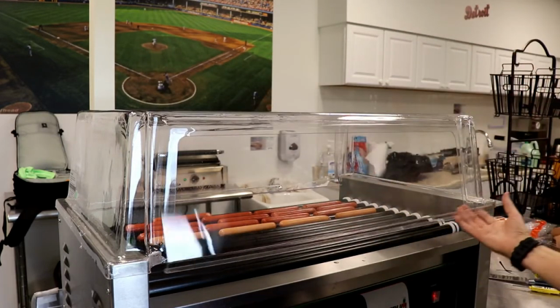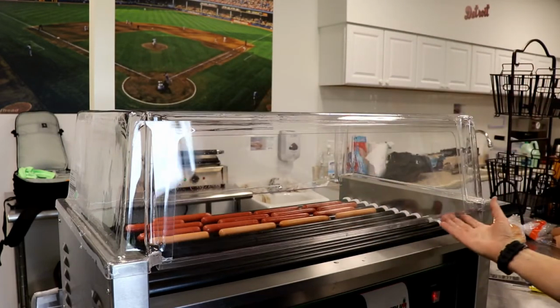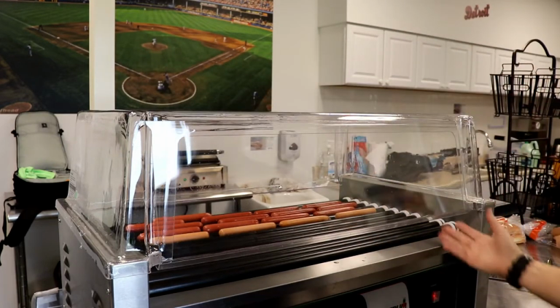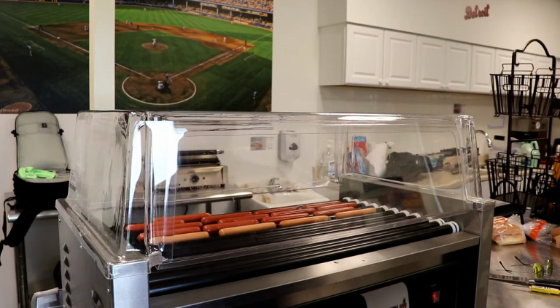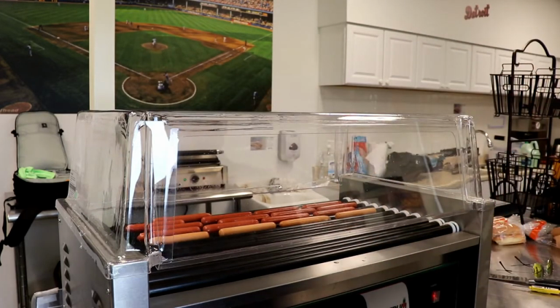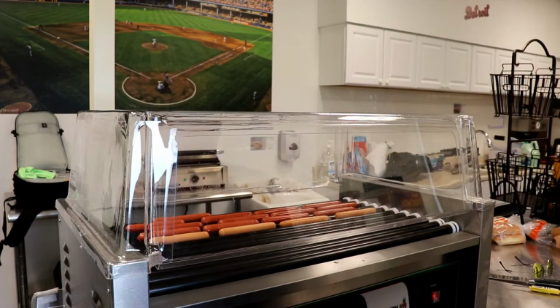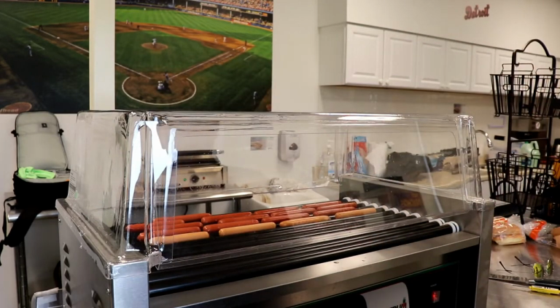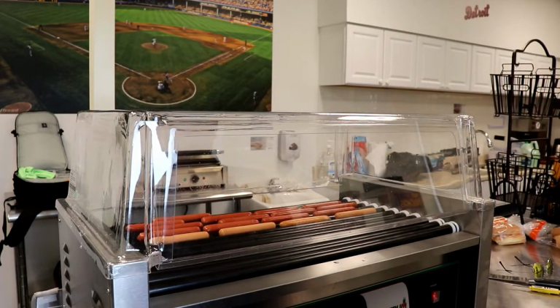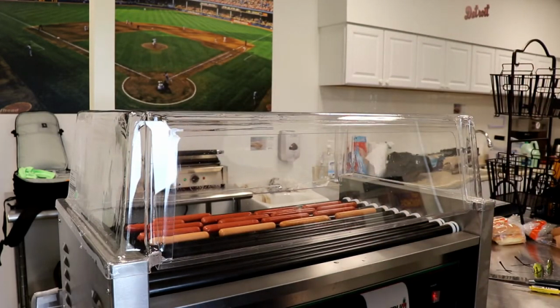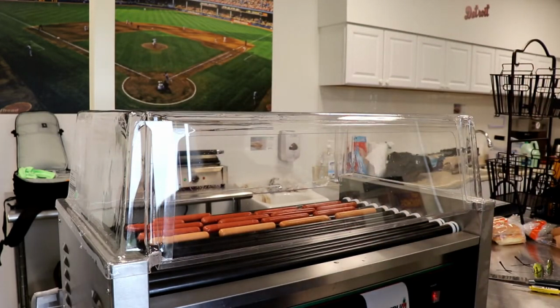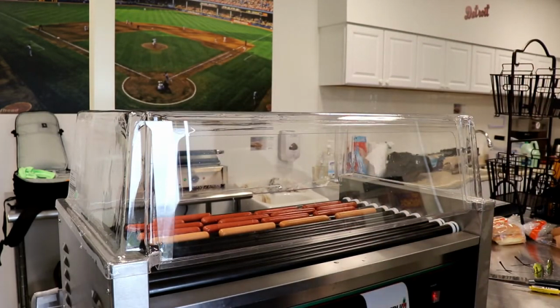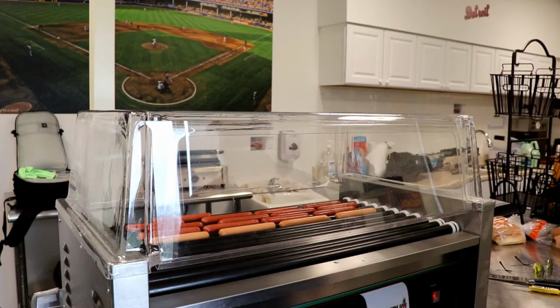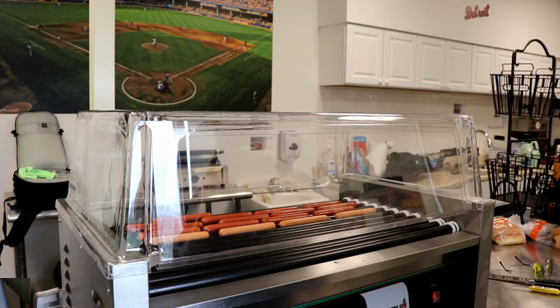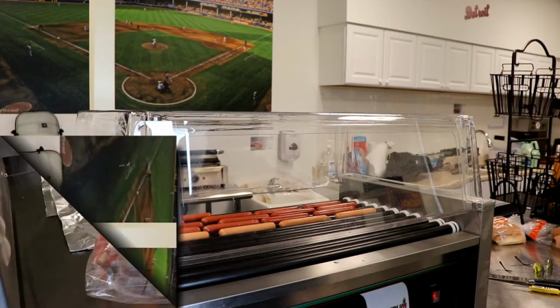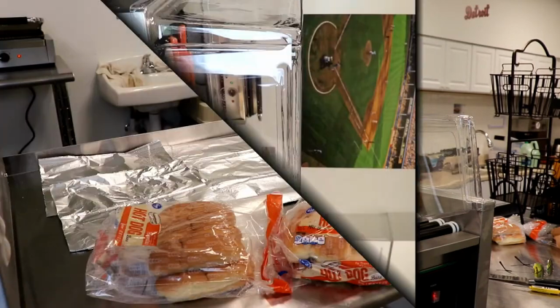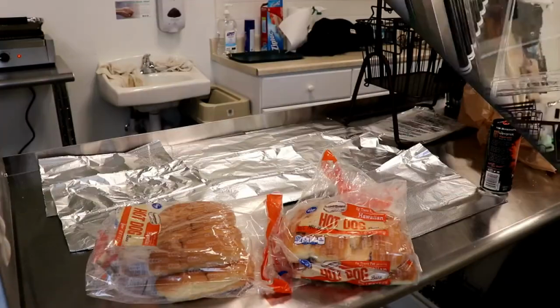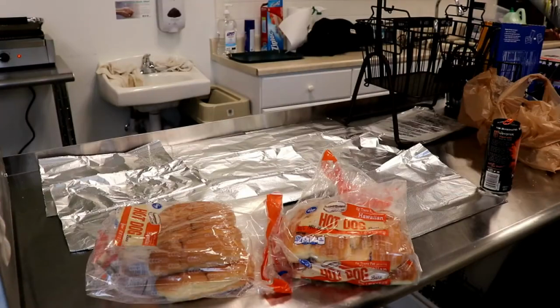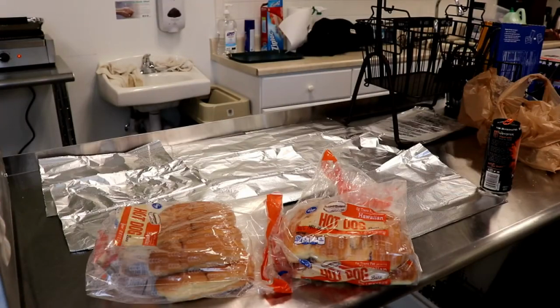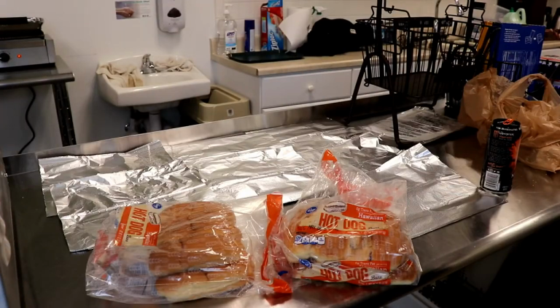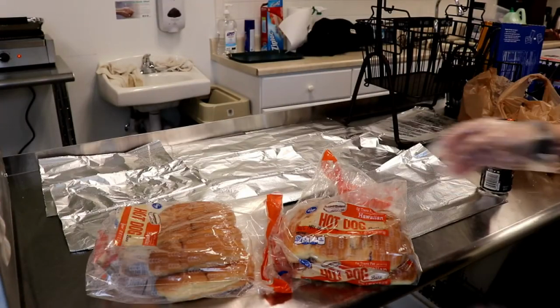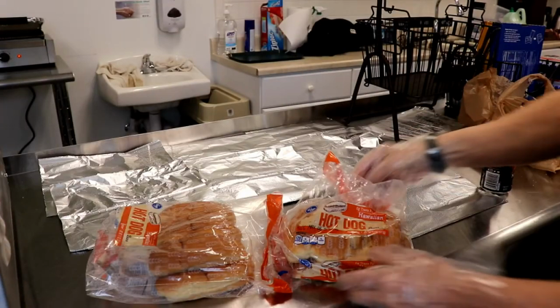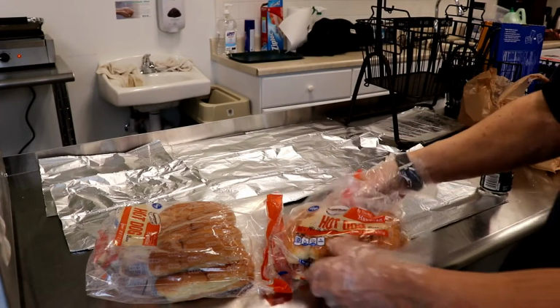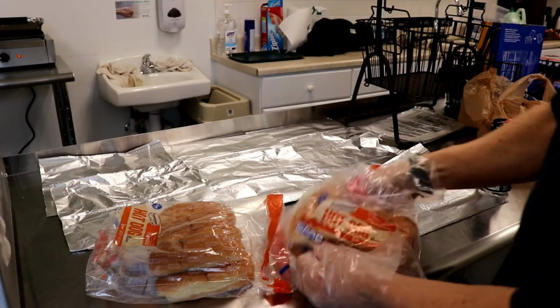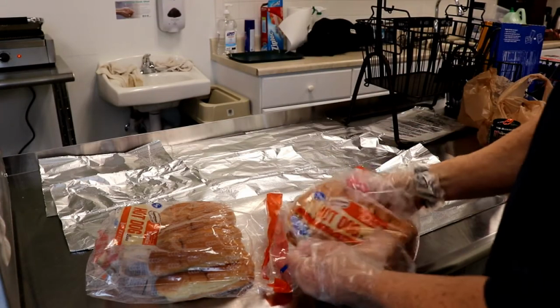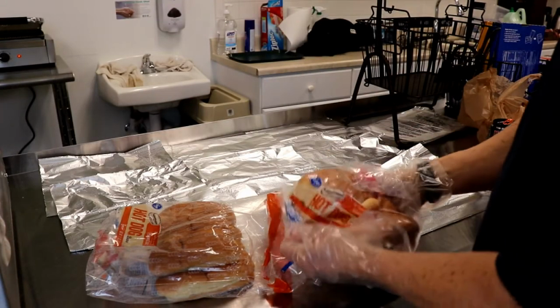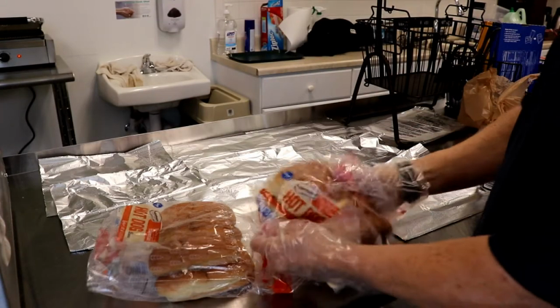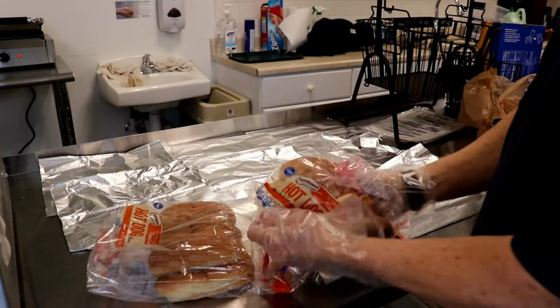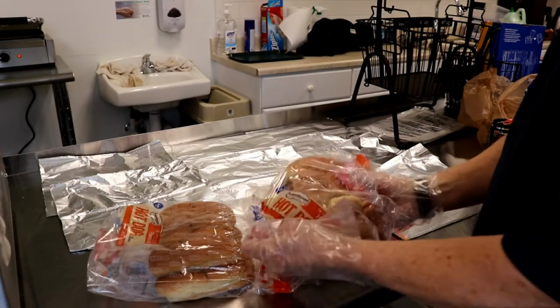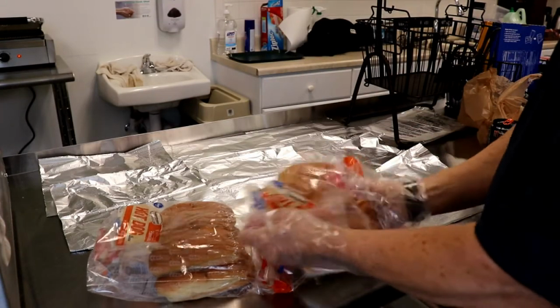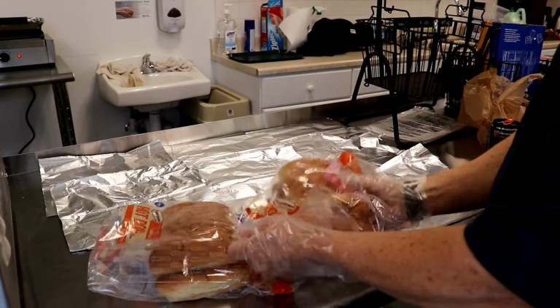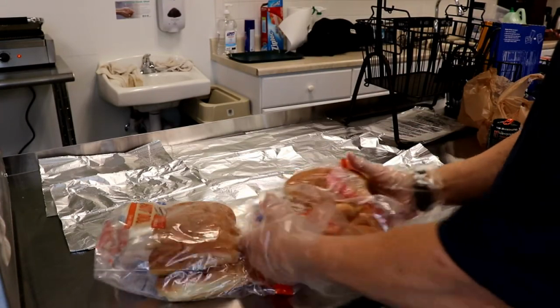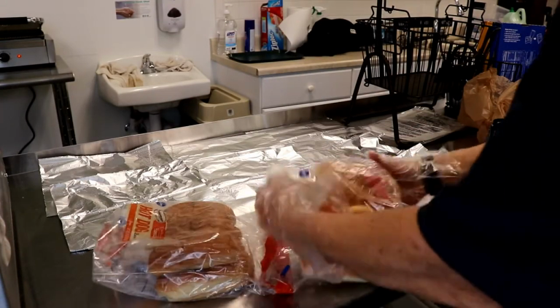When you're ready to close it, as you bring it down push in the middle so it doesn't lock, and close the door. While the hot dogs are warming up, you can prepare the buns.